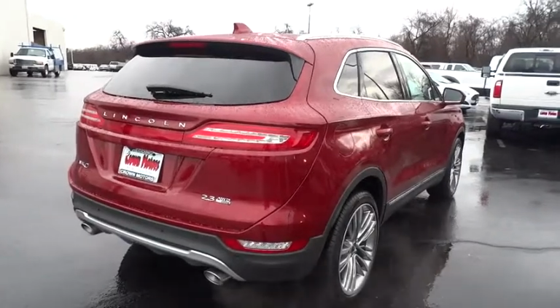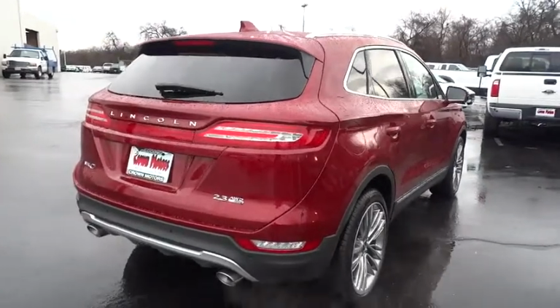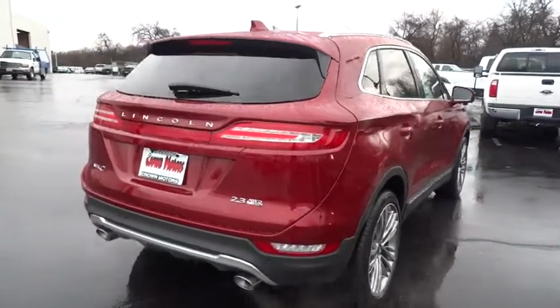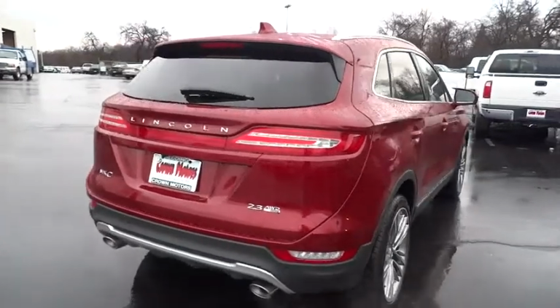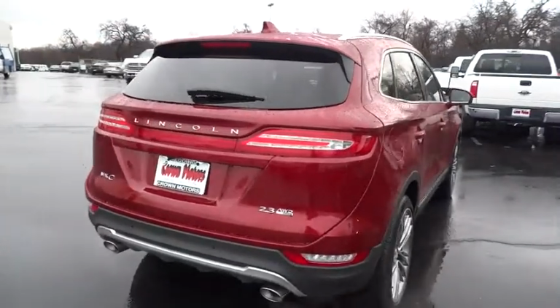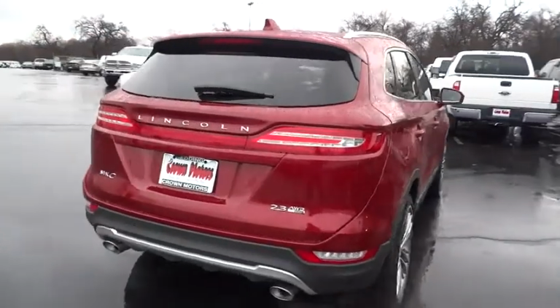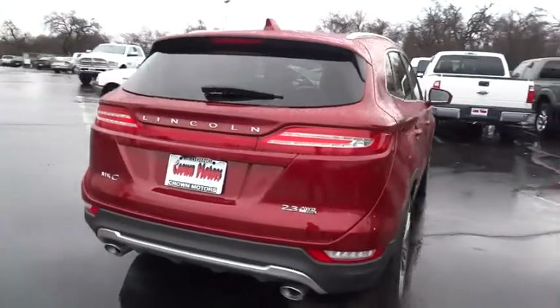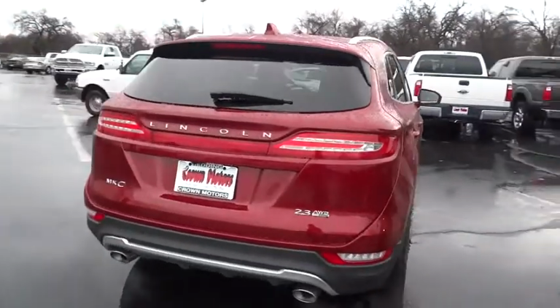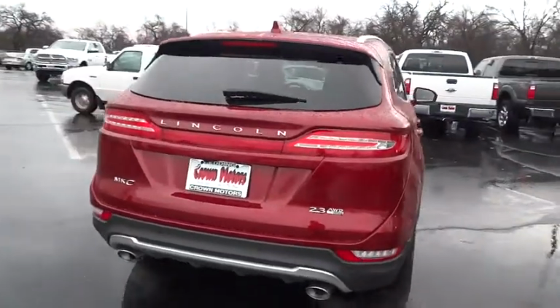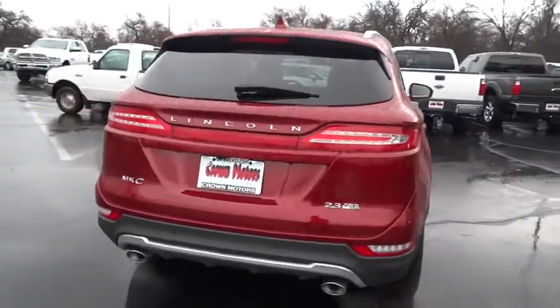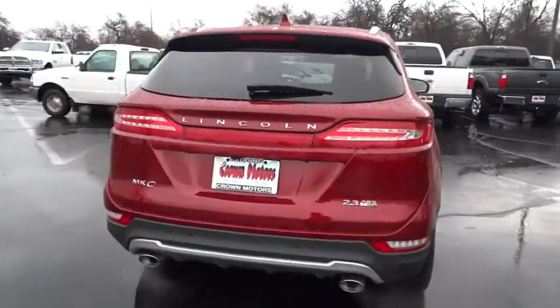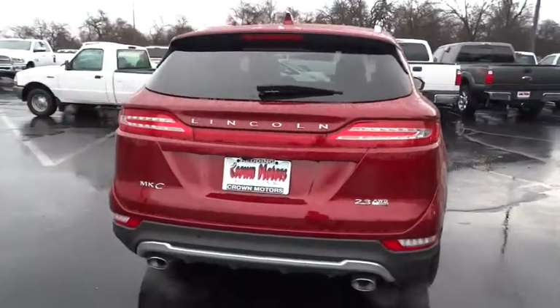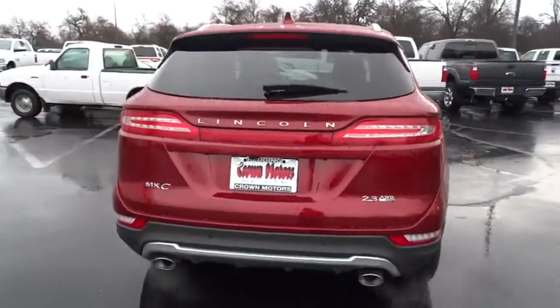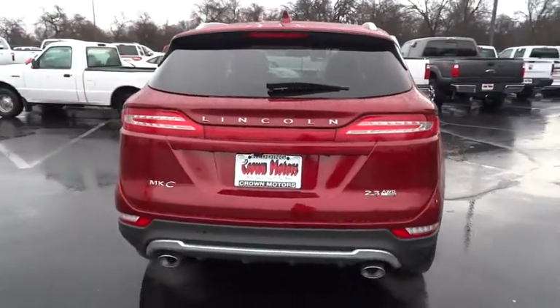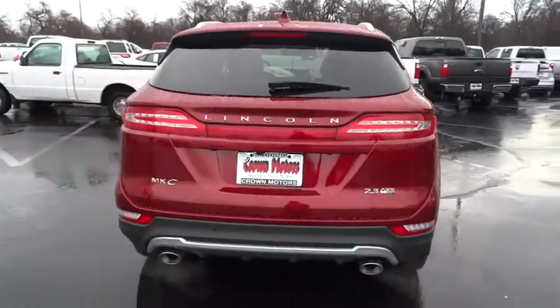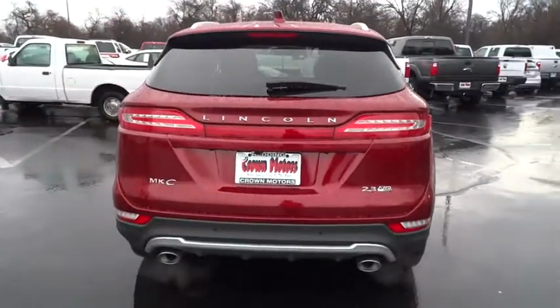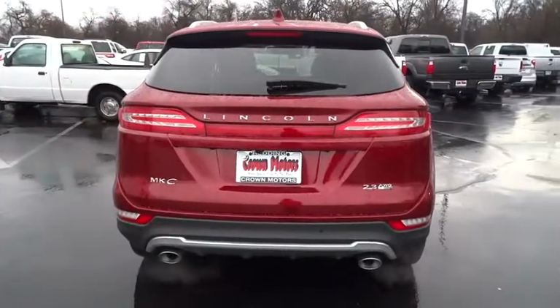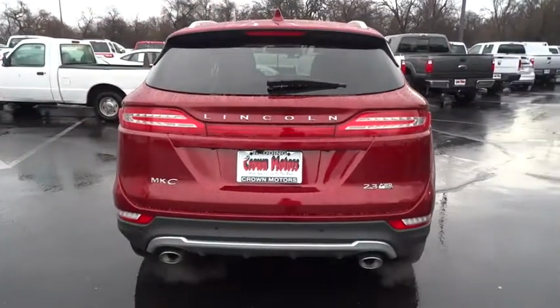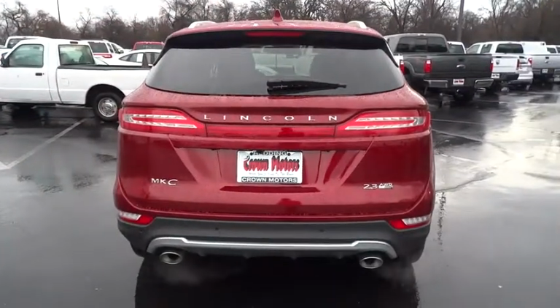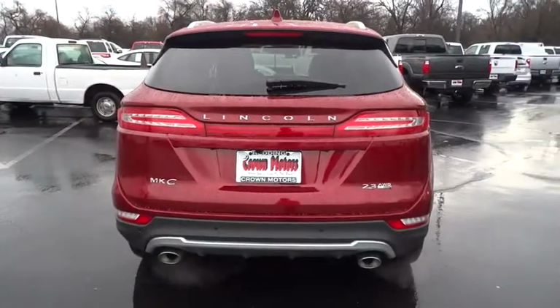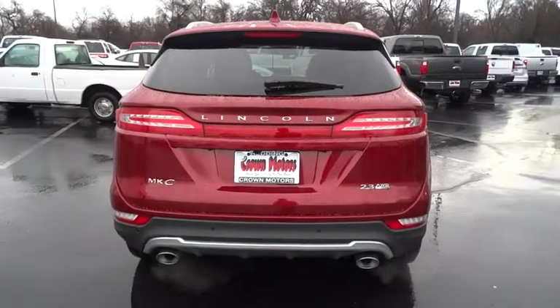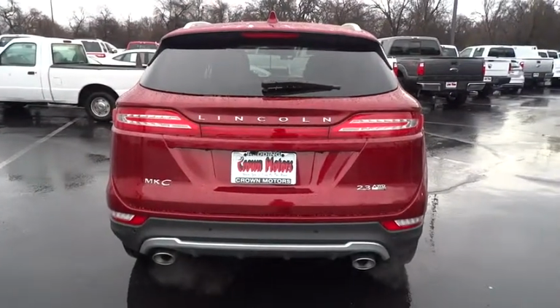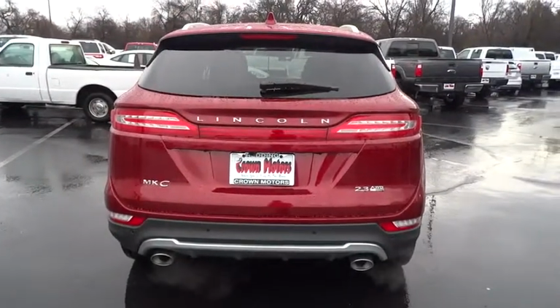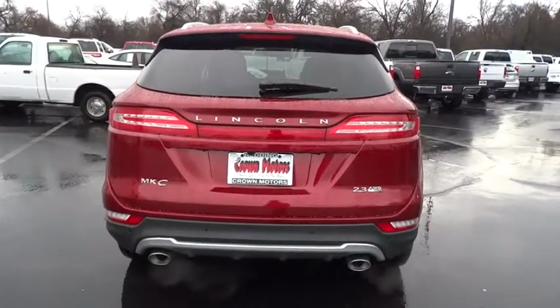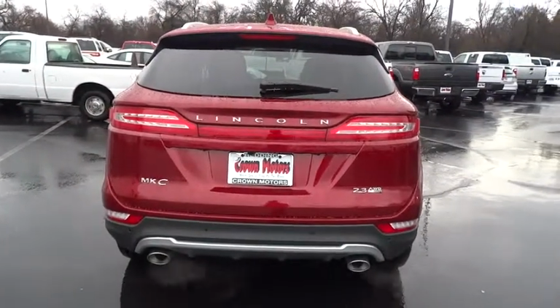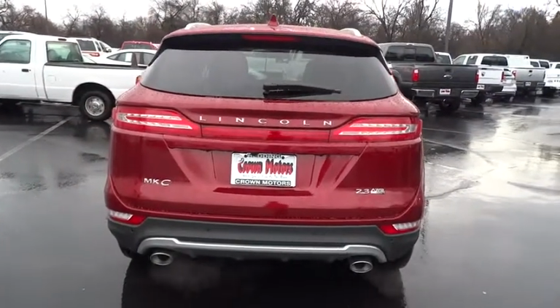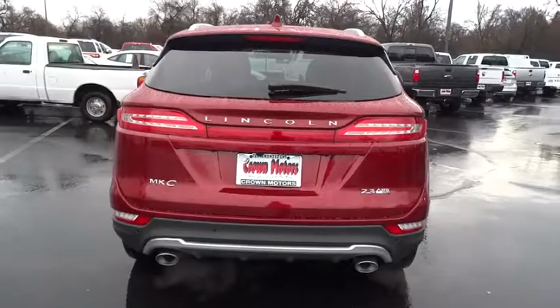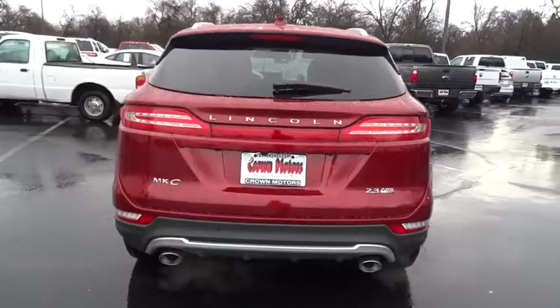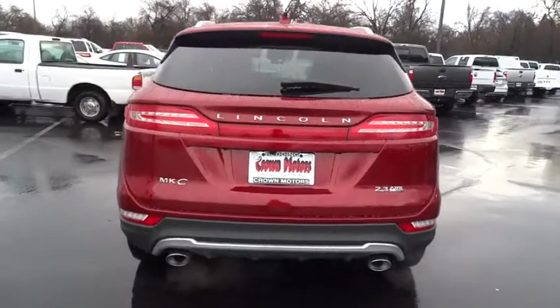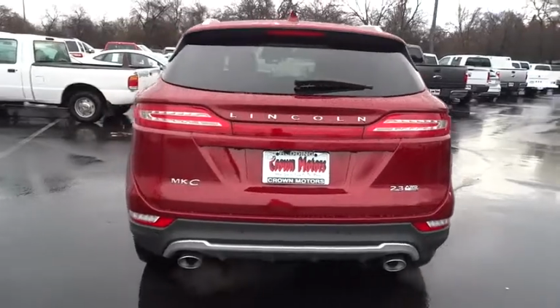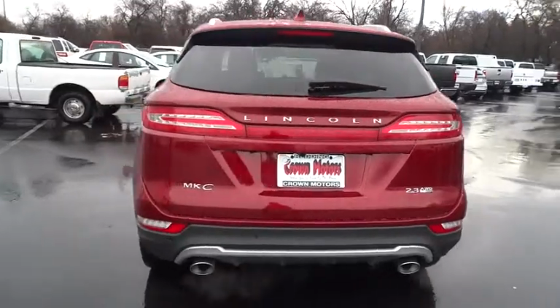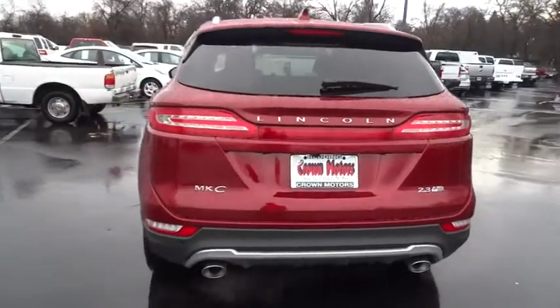The exterior and interior offer a contemporary look that is sure to turn some heads.